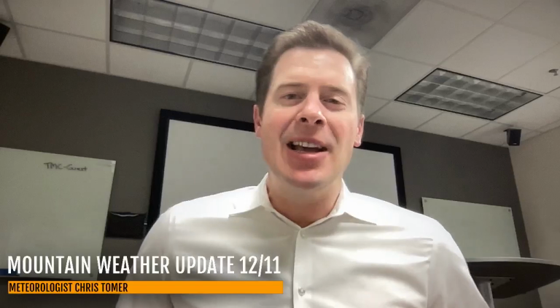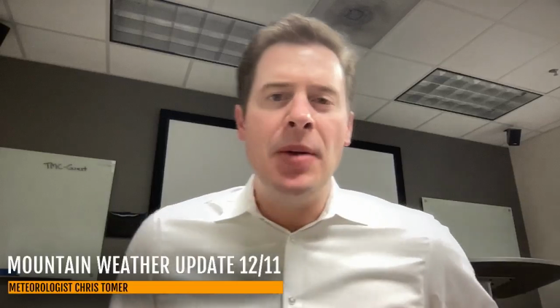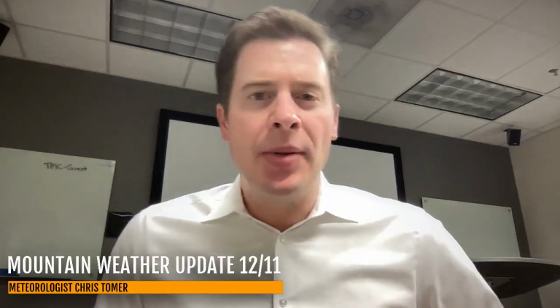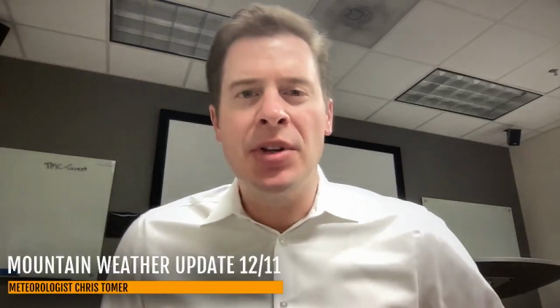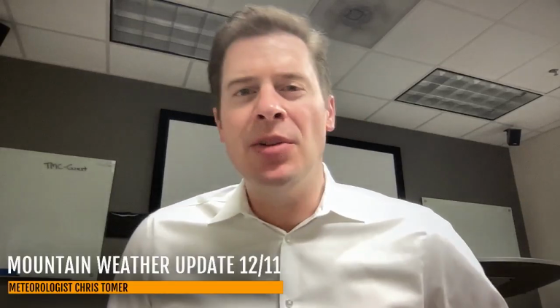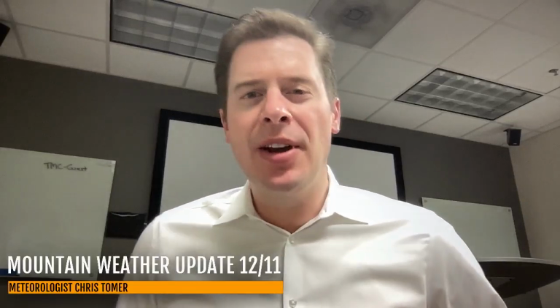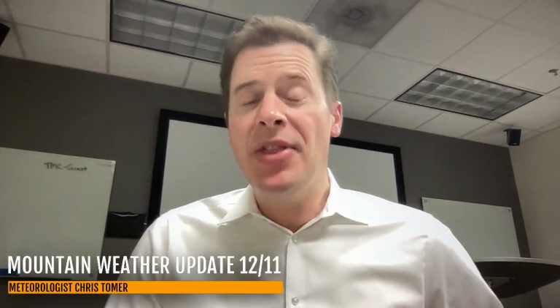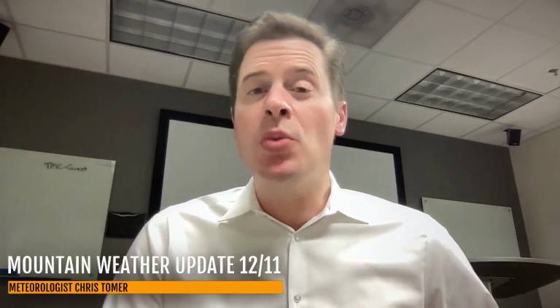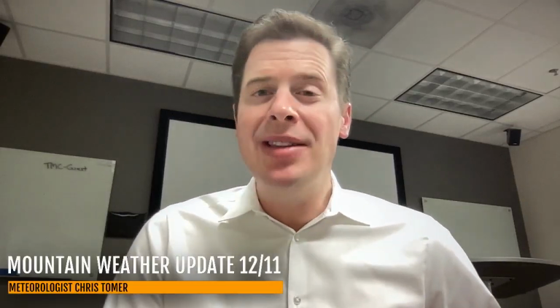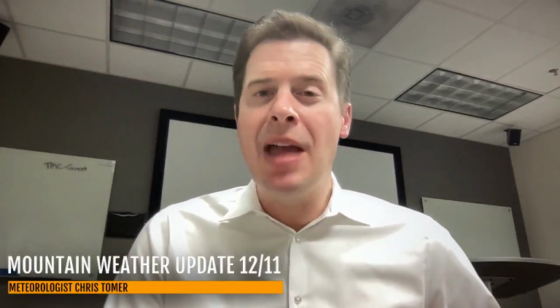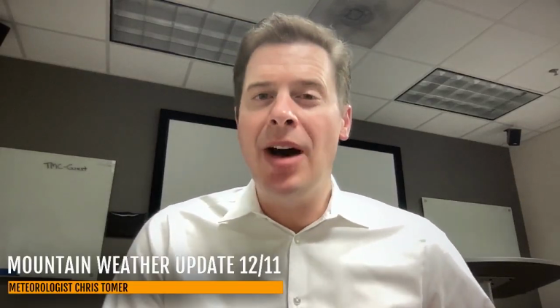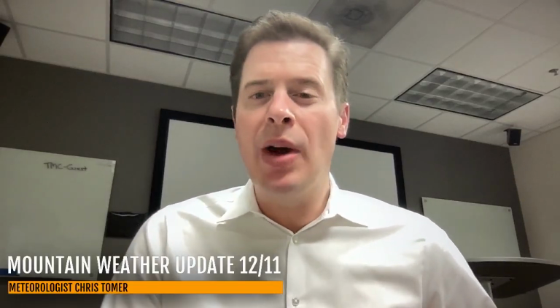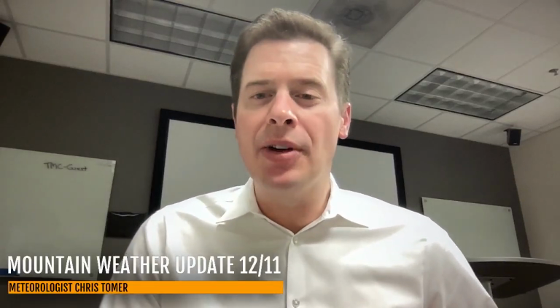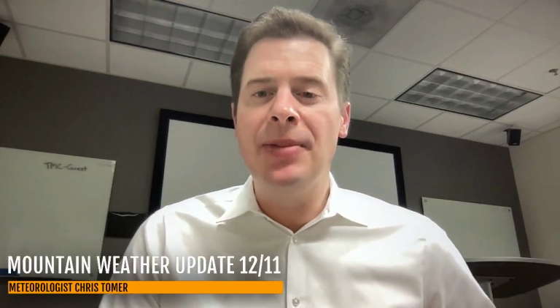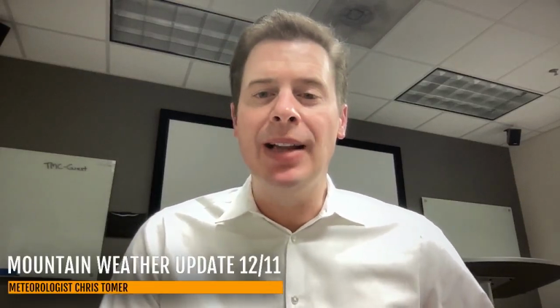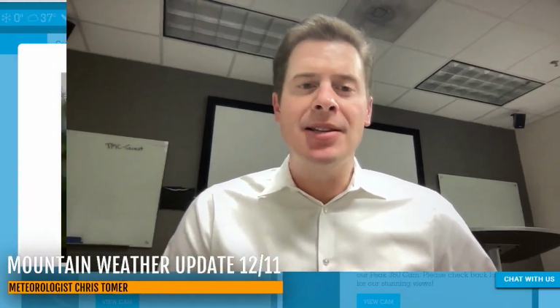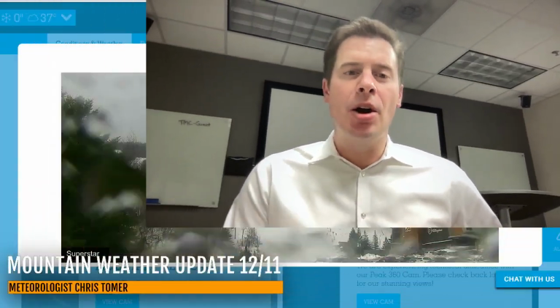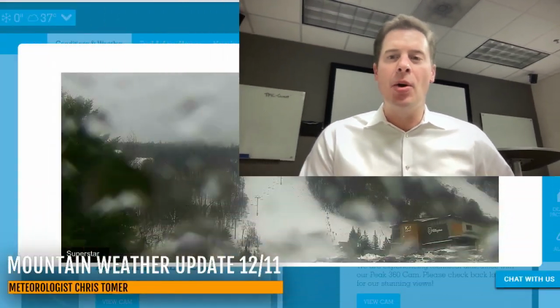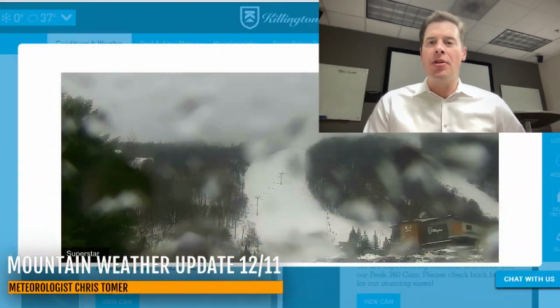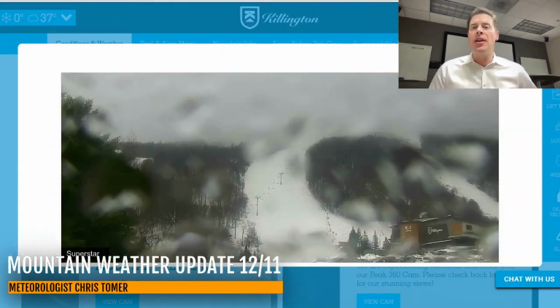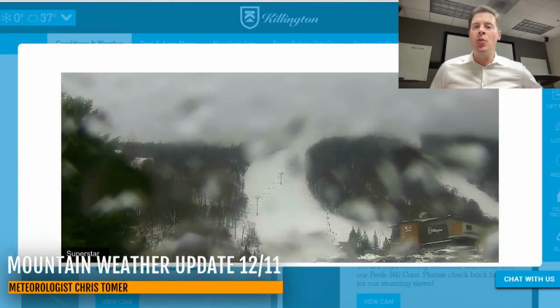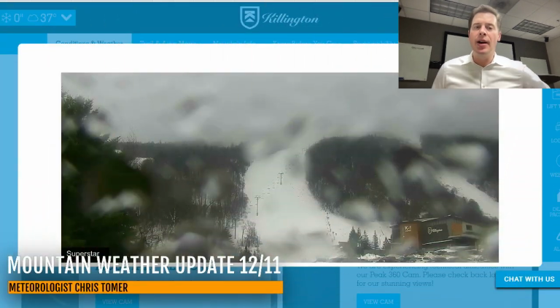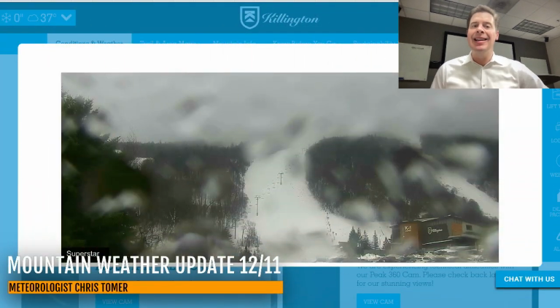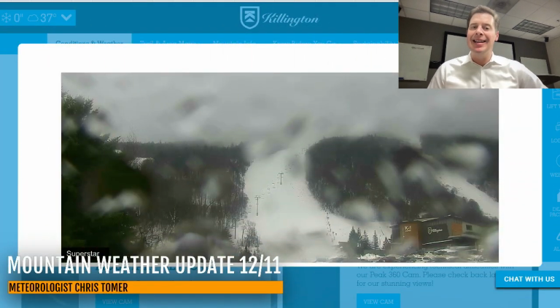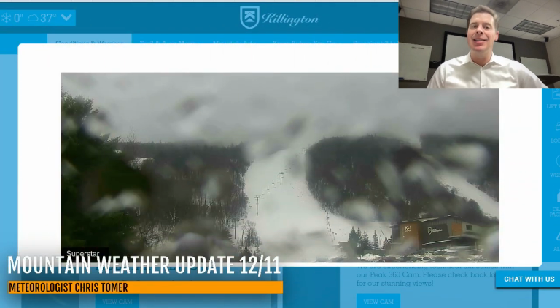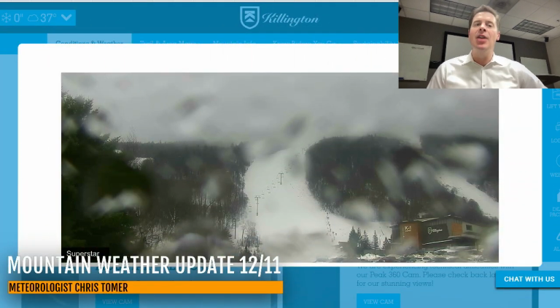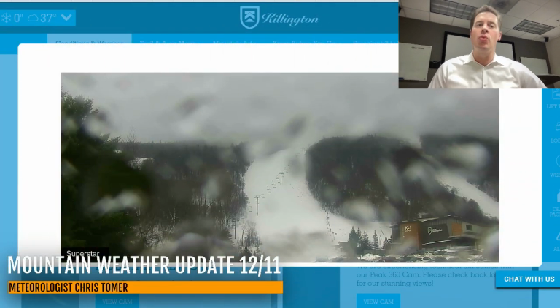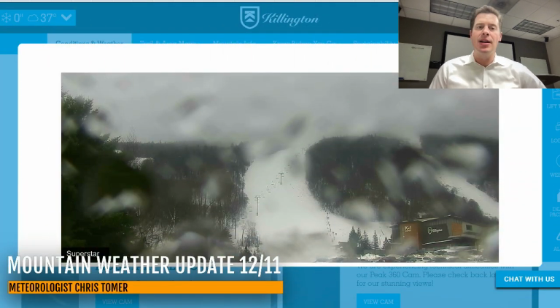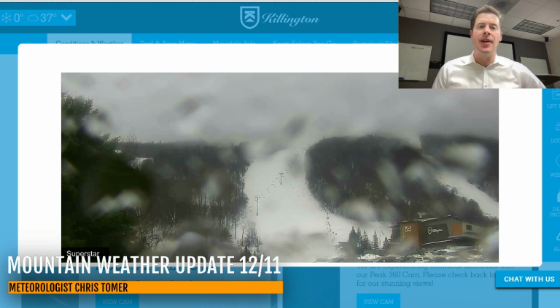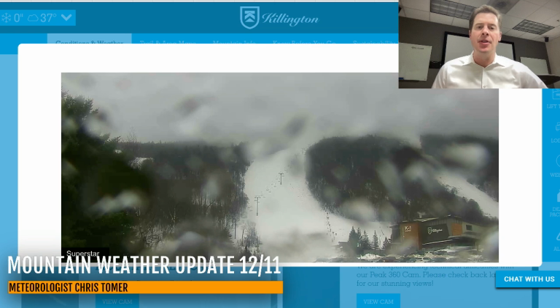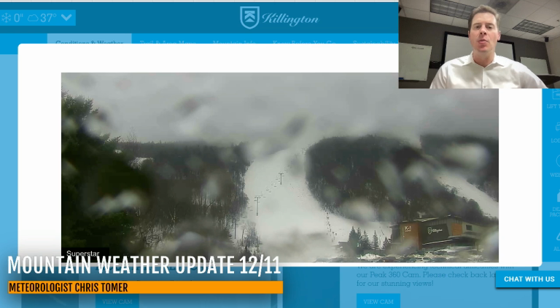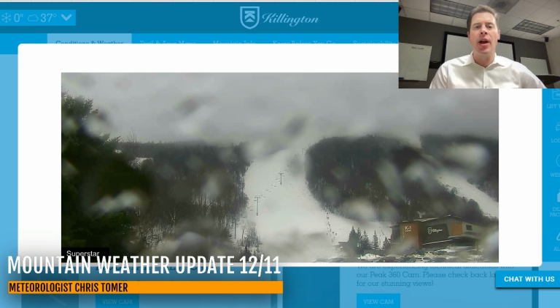Hey guys, Ronald Chris Tomer here with this Wednesday Mountain Weather Update. Let's go to the Northeast, where it is a rain event this morning.